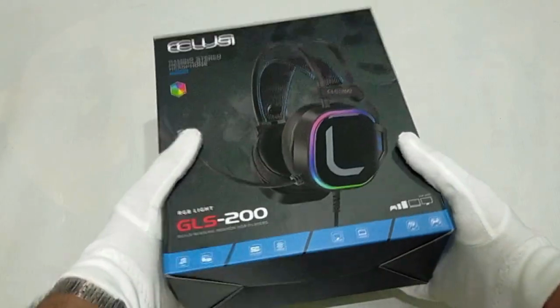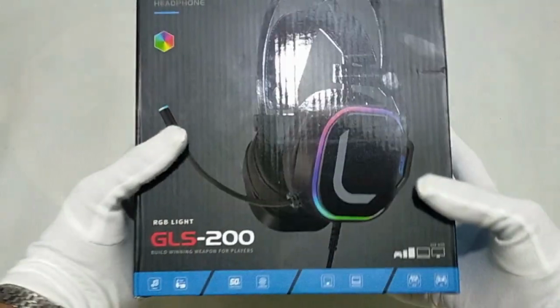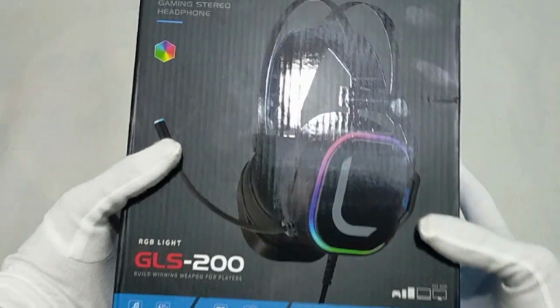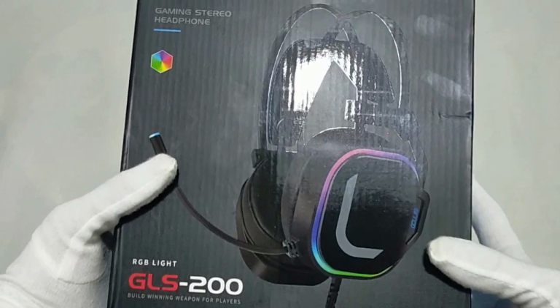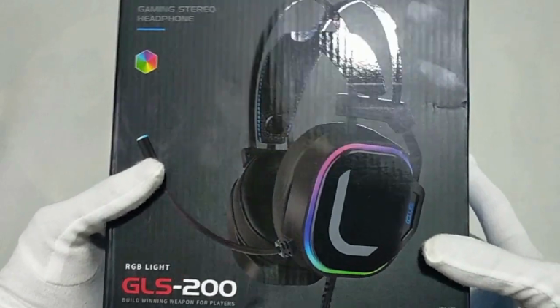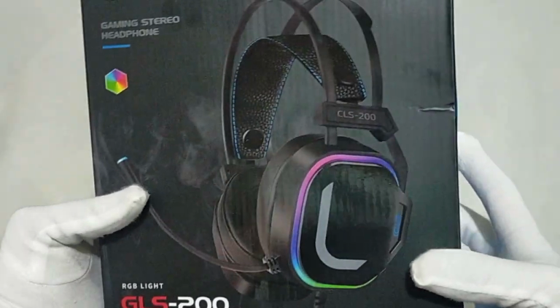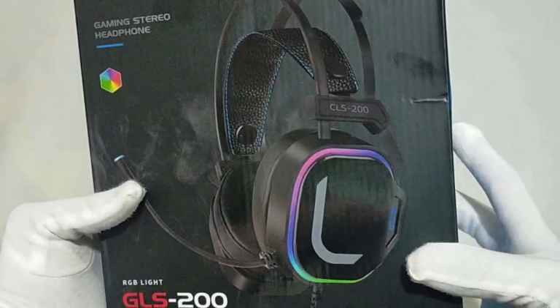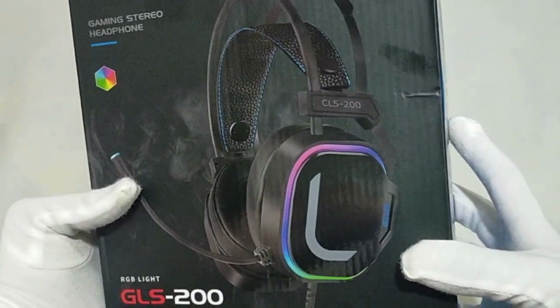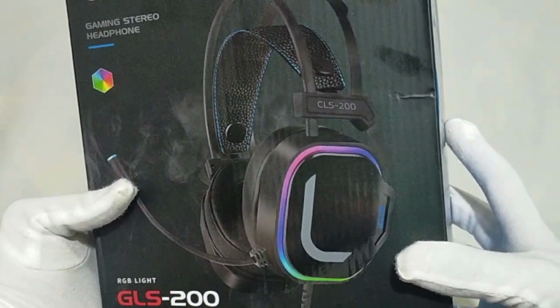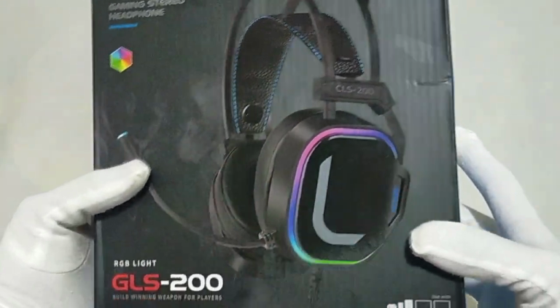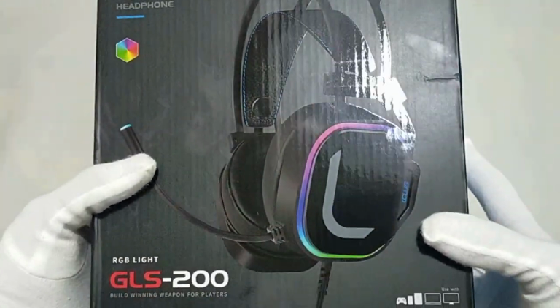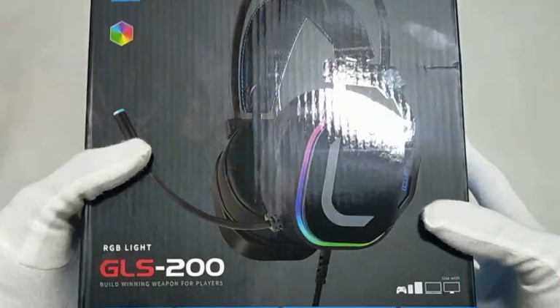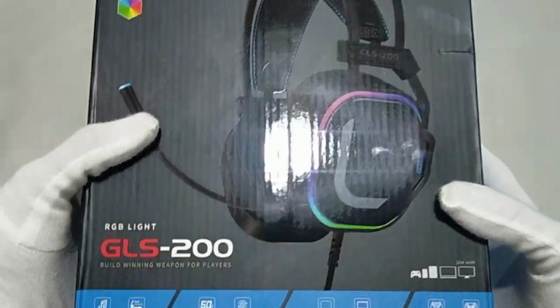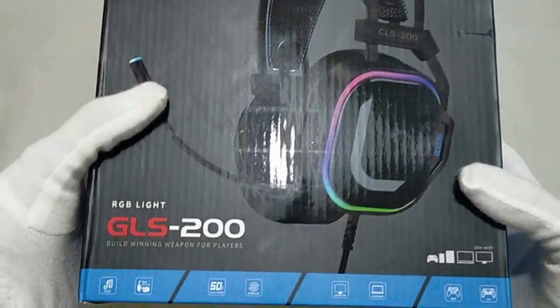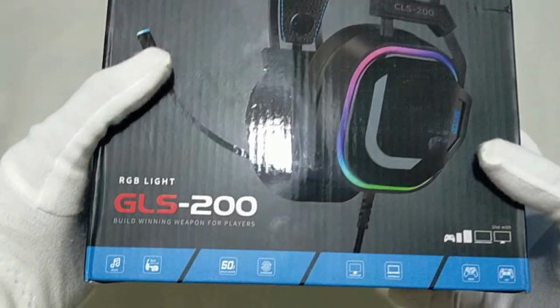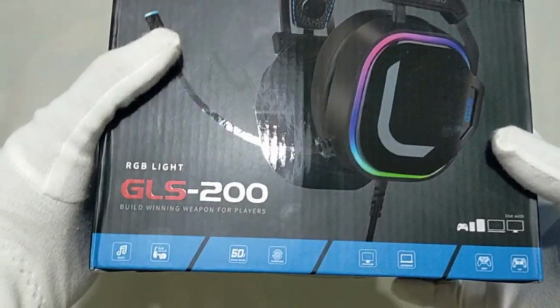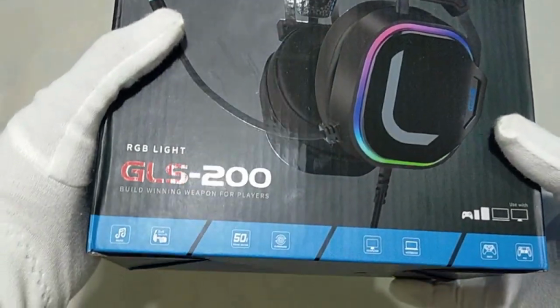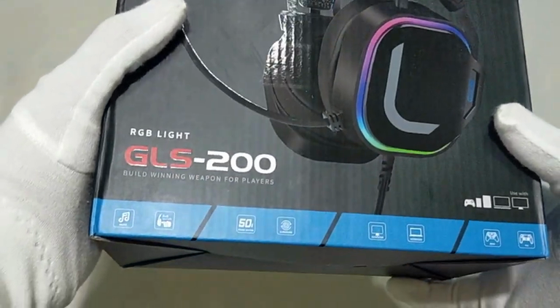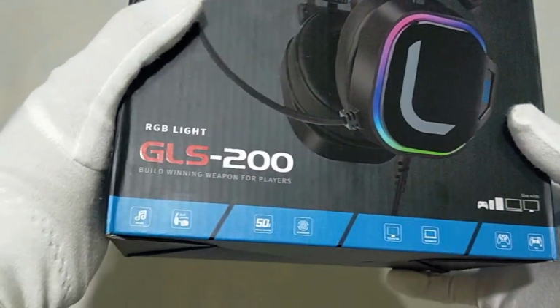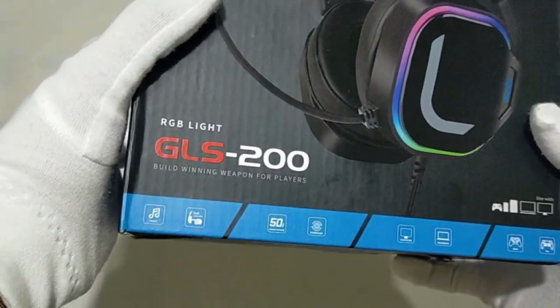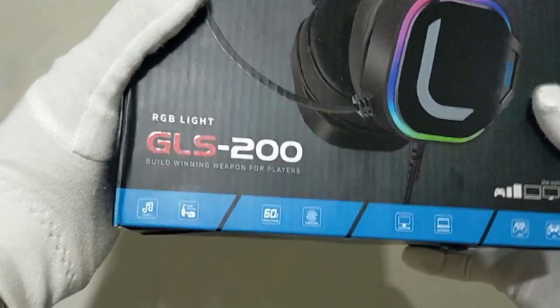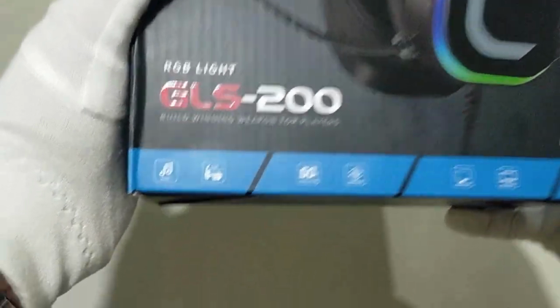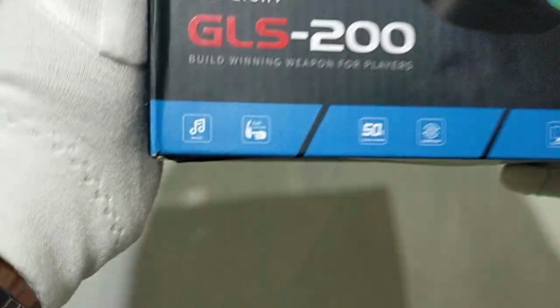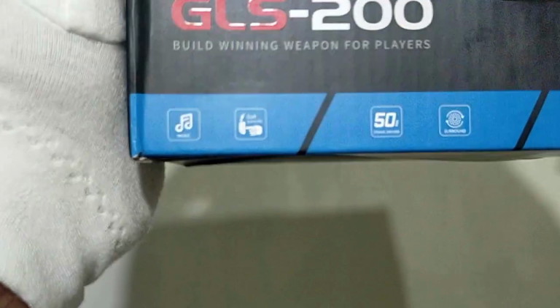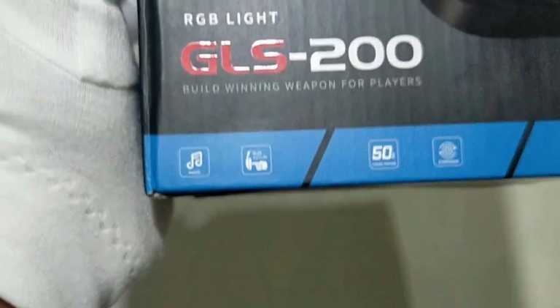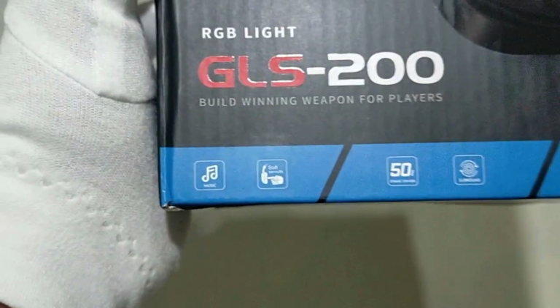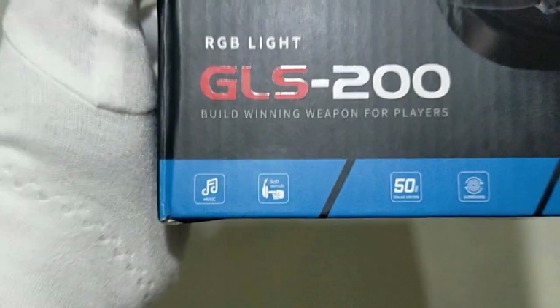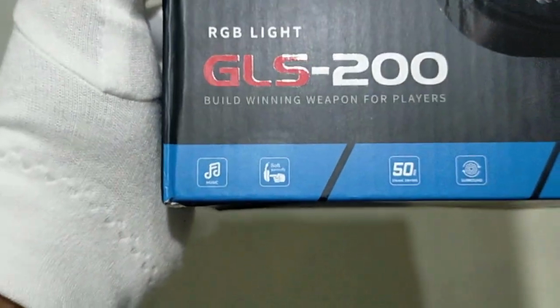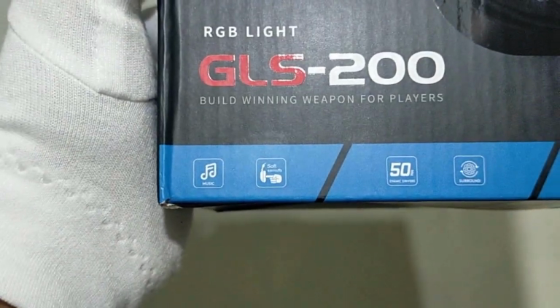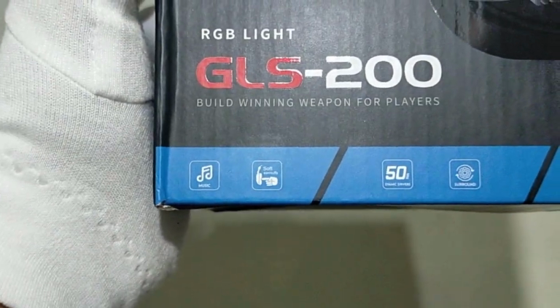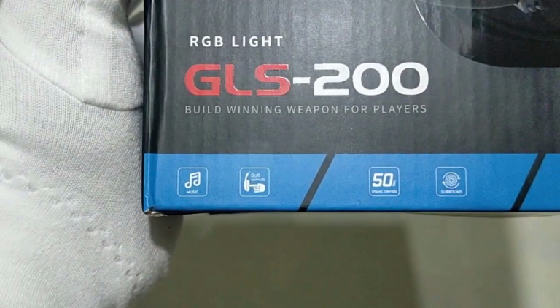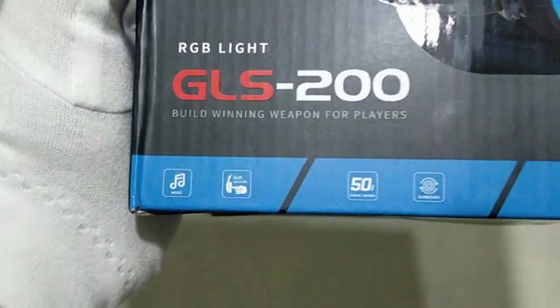Hello guys, and welcome back to another video. Today we are going to review the Mosano CLS200 Gaming Headset with Noise Reduction.